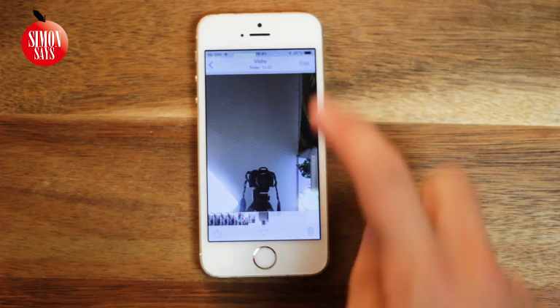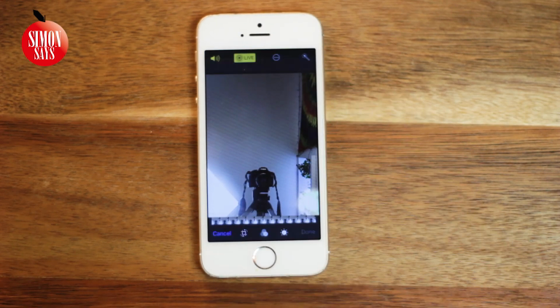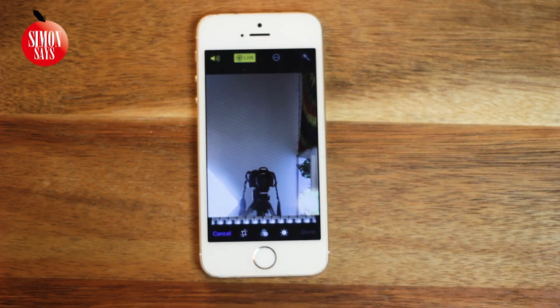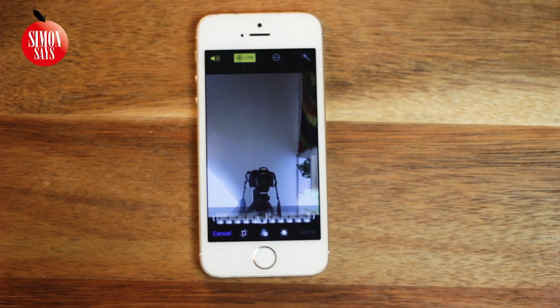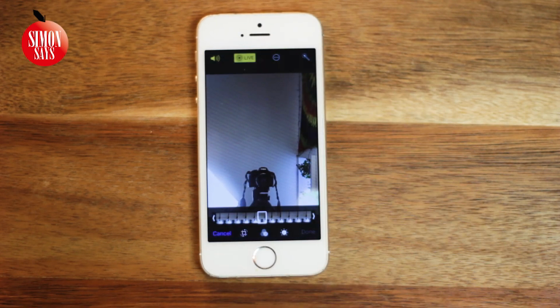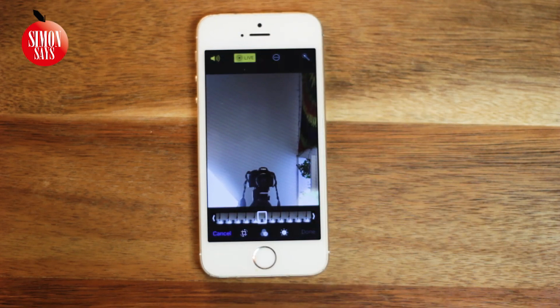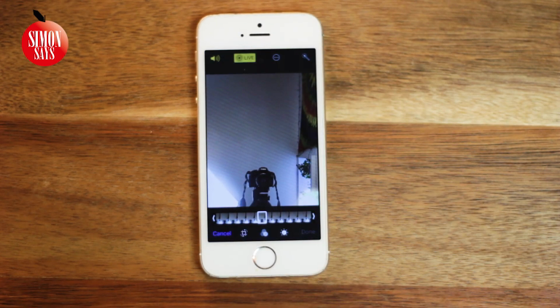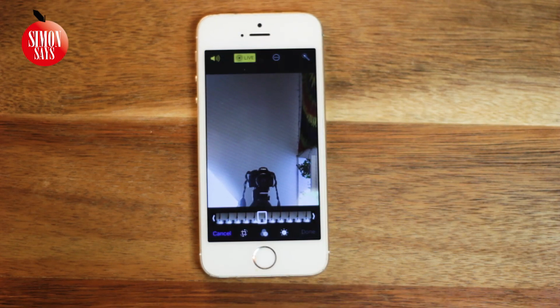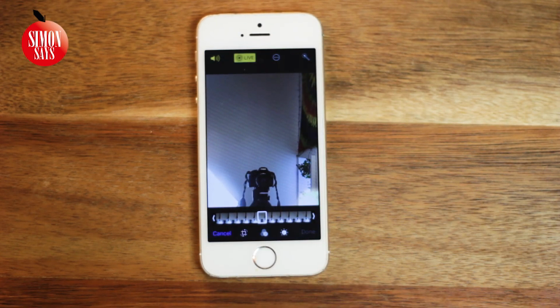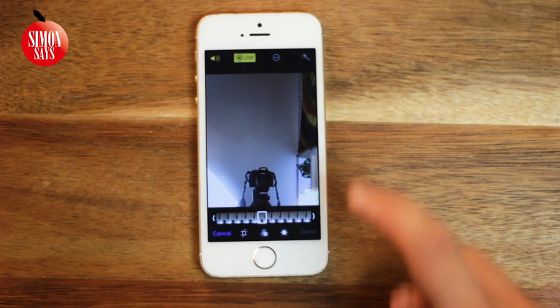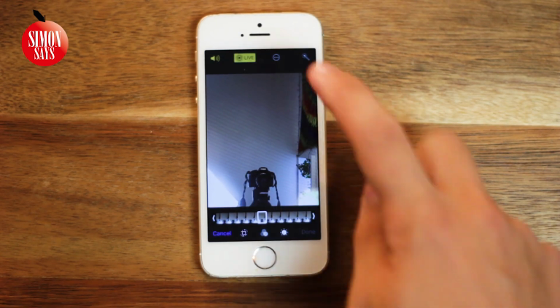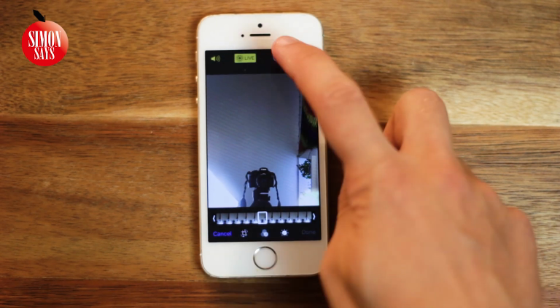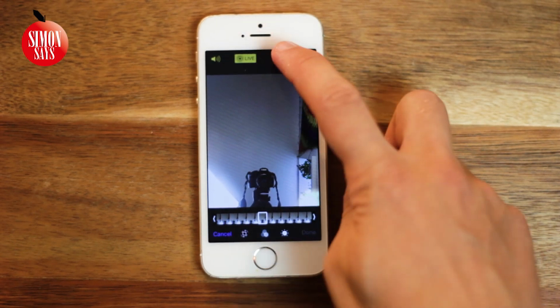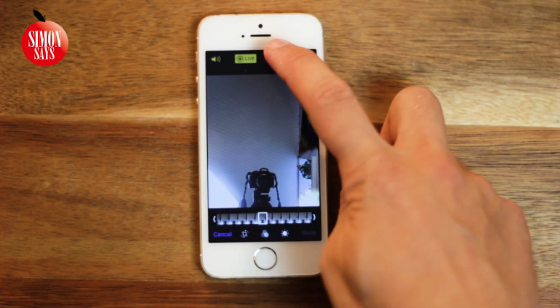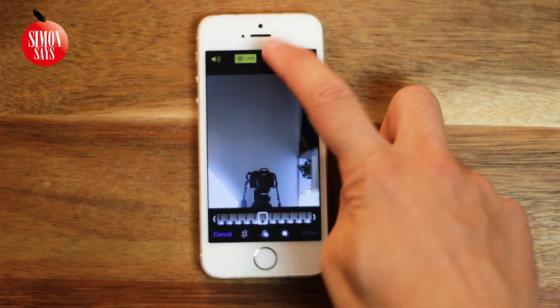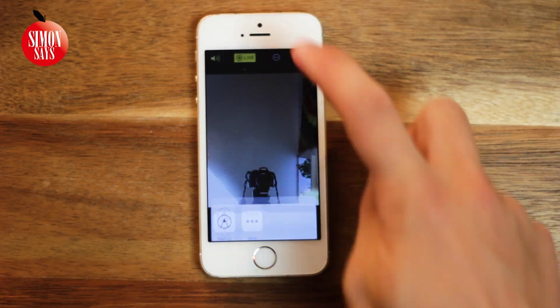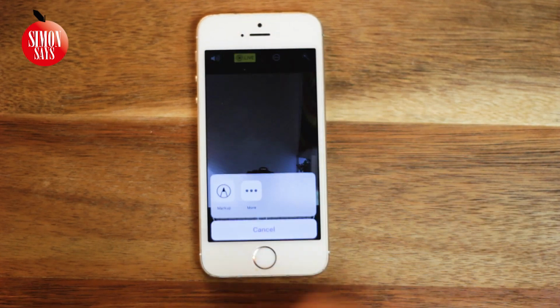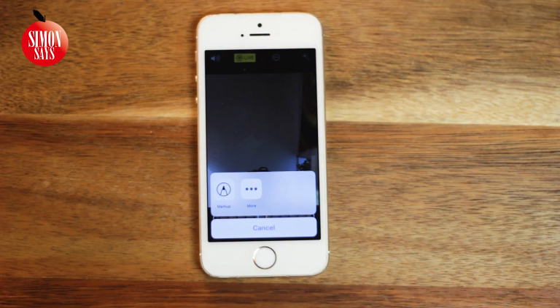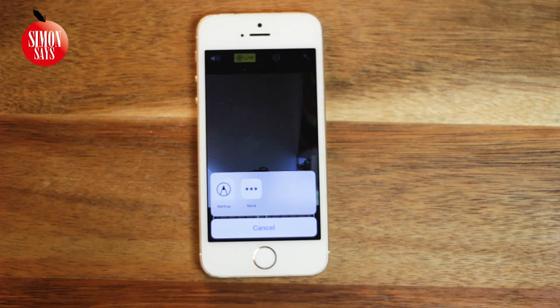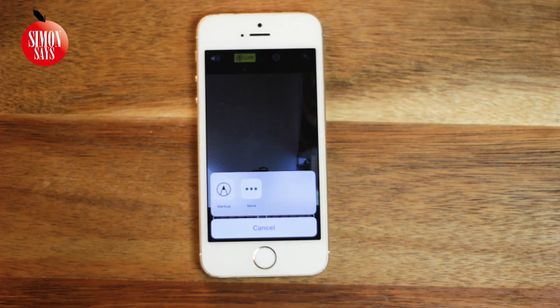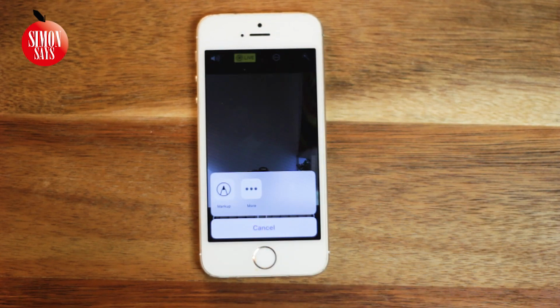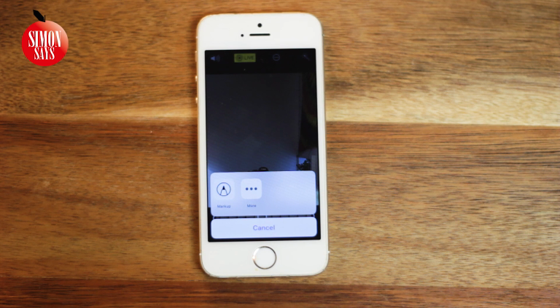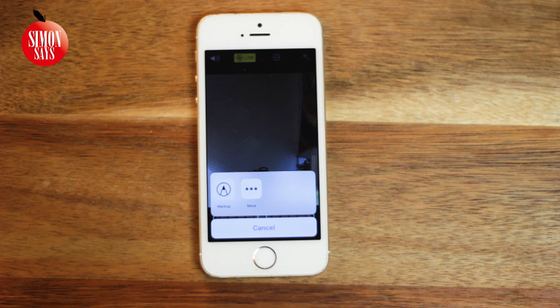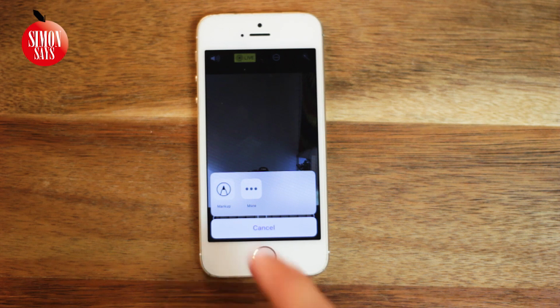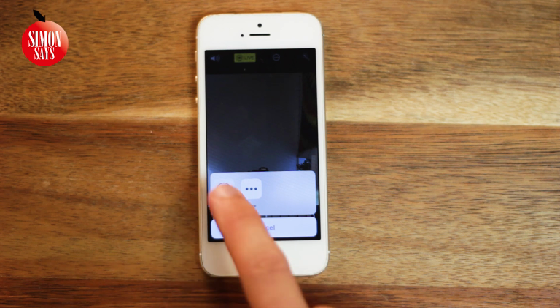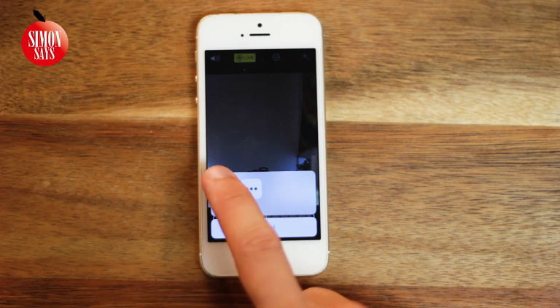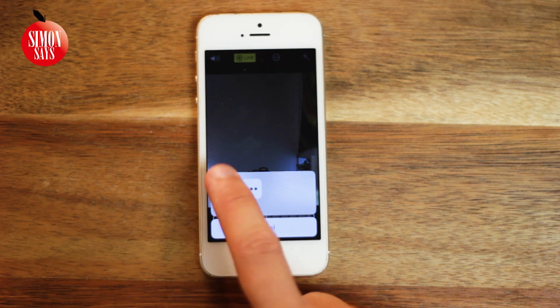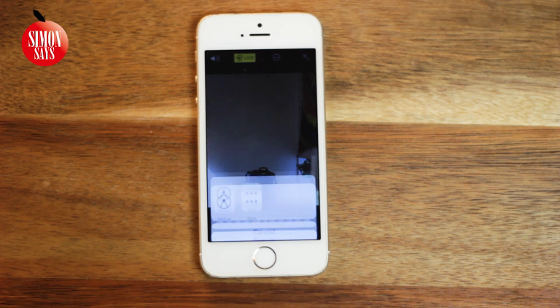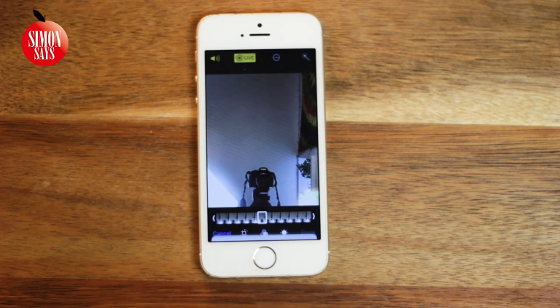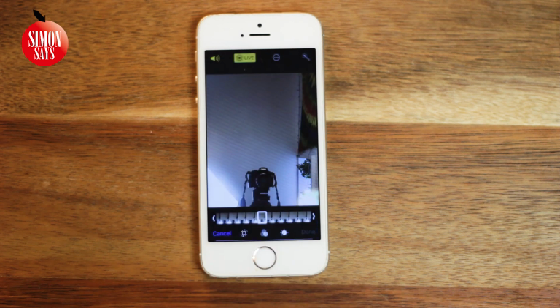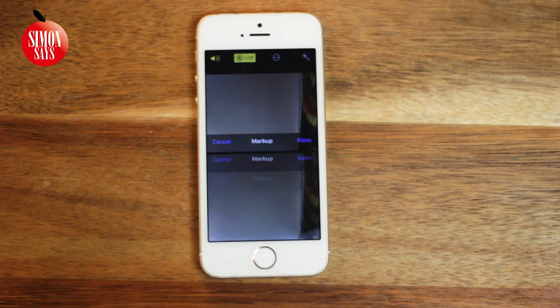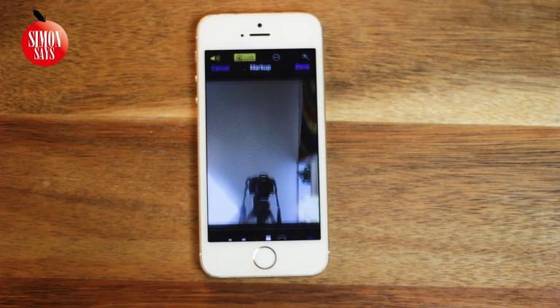And in Photos, you can now use the Markup tool to write or draw on a photo.